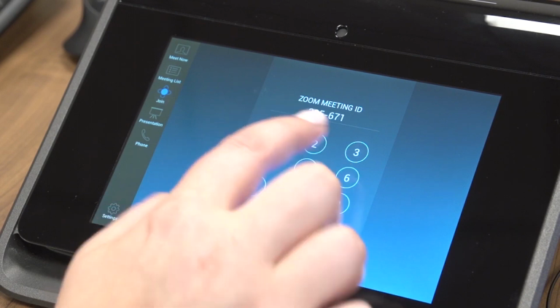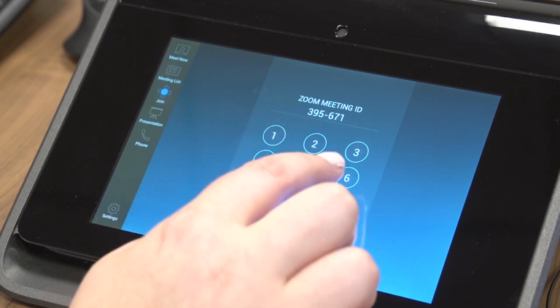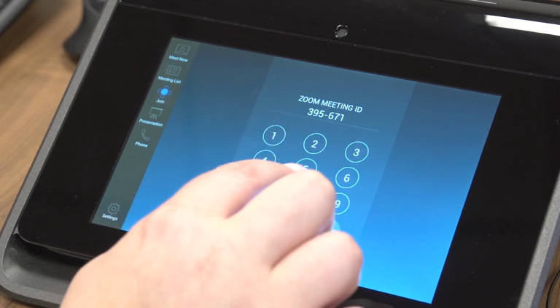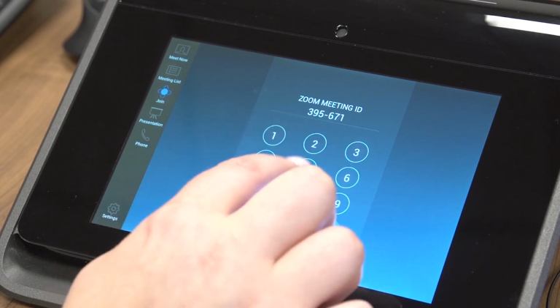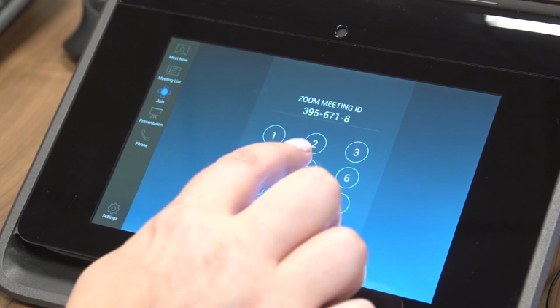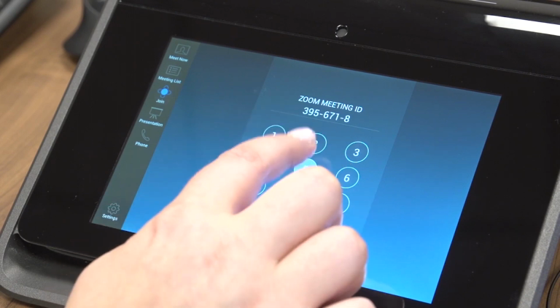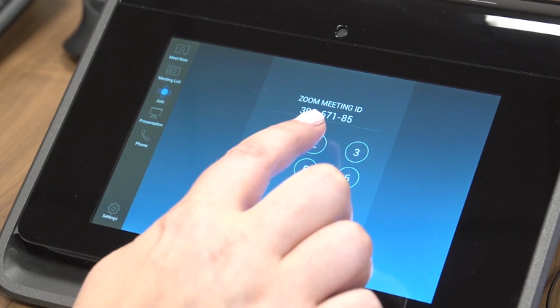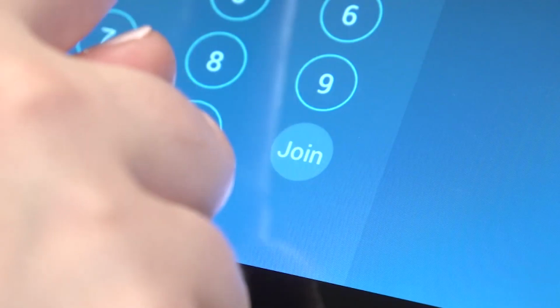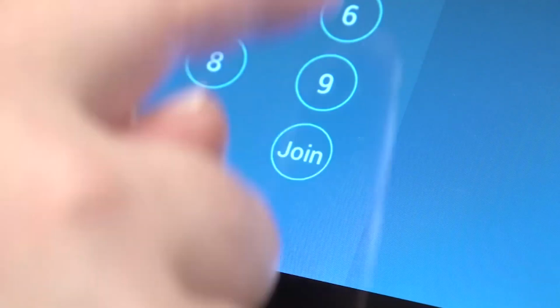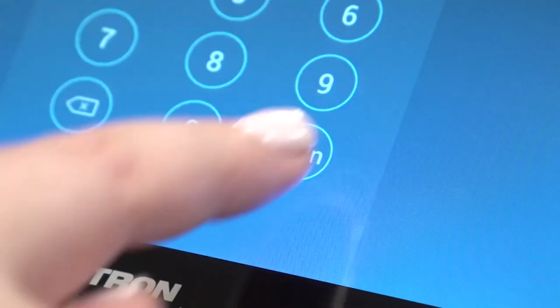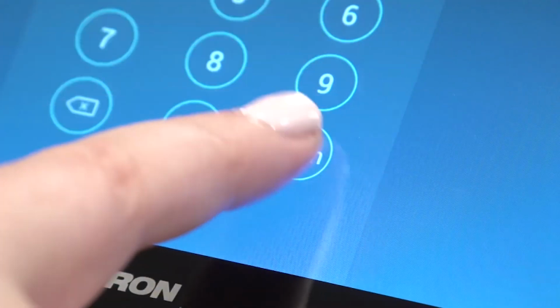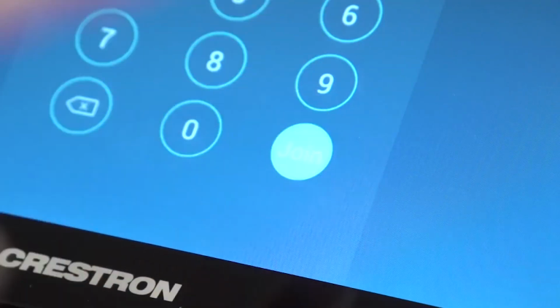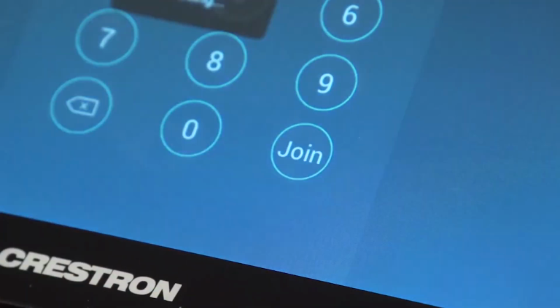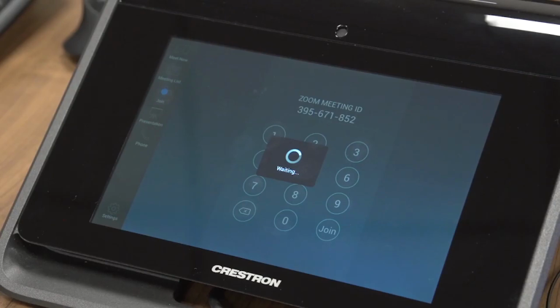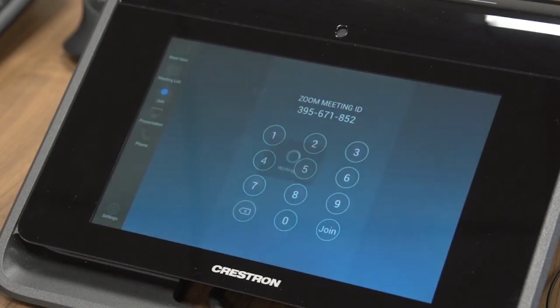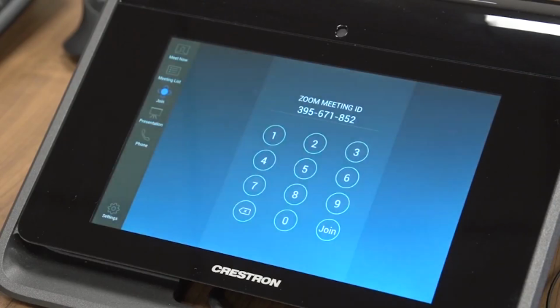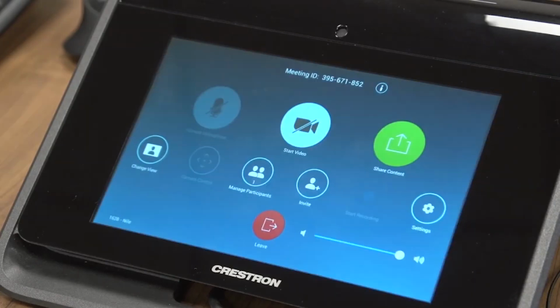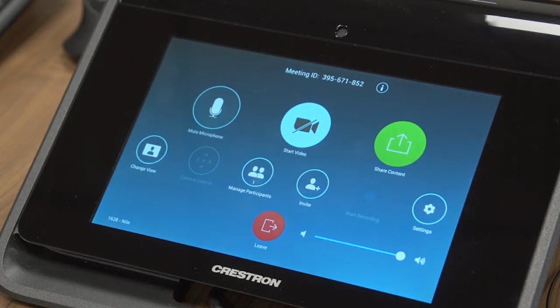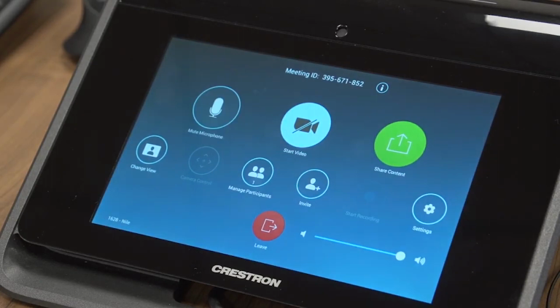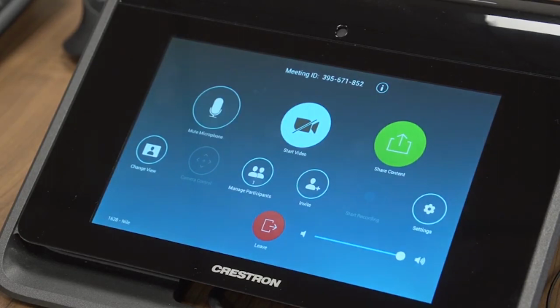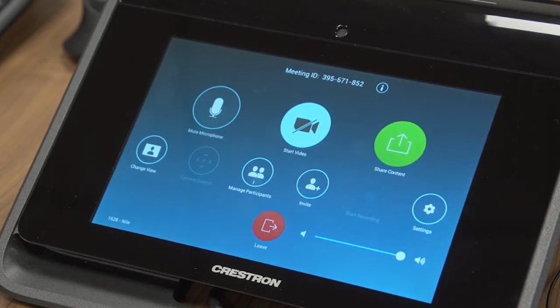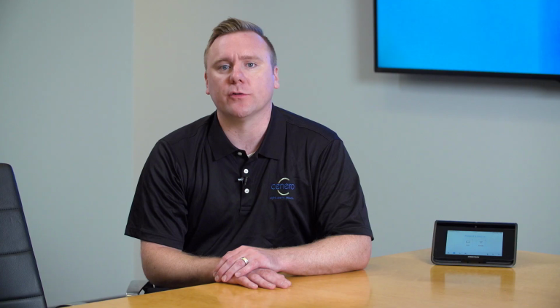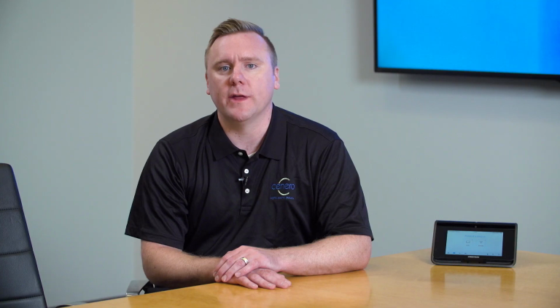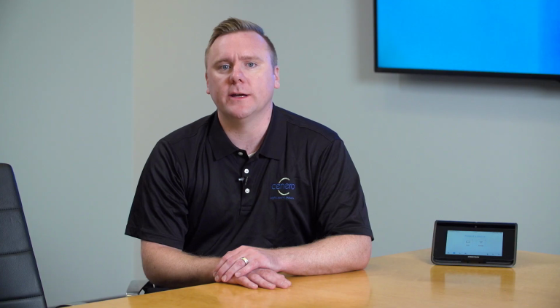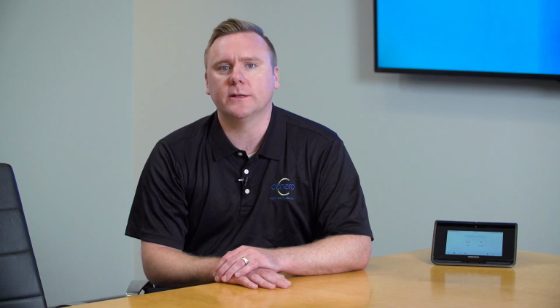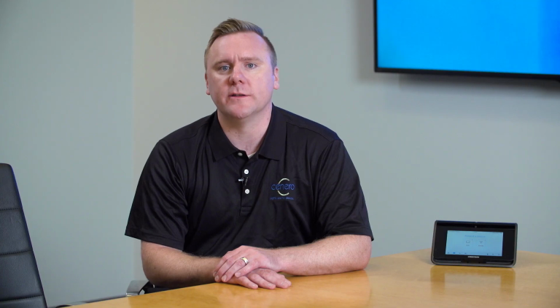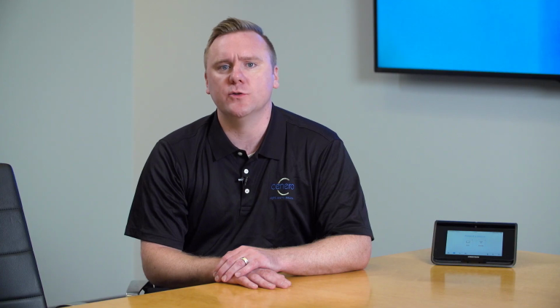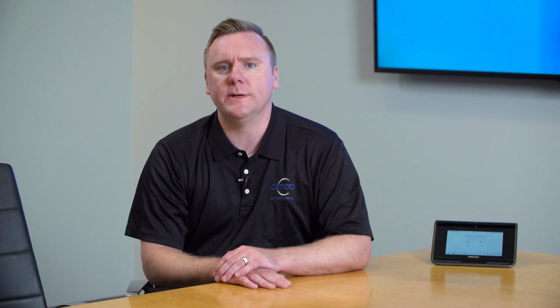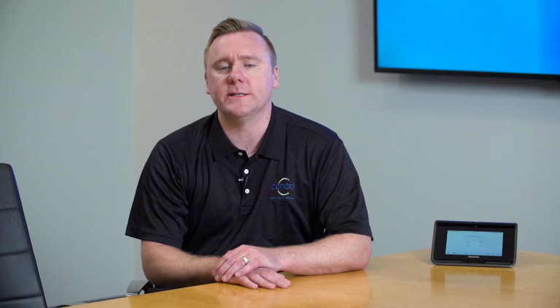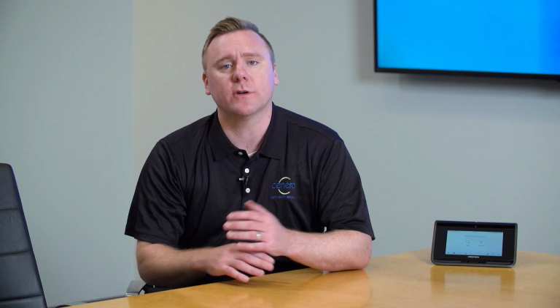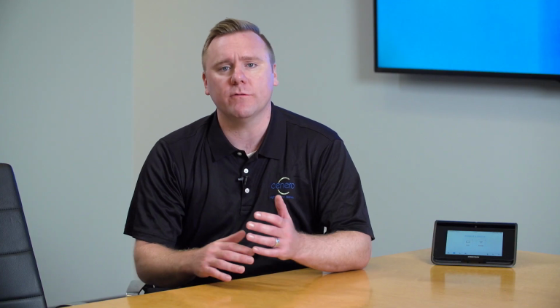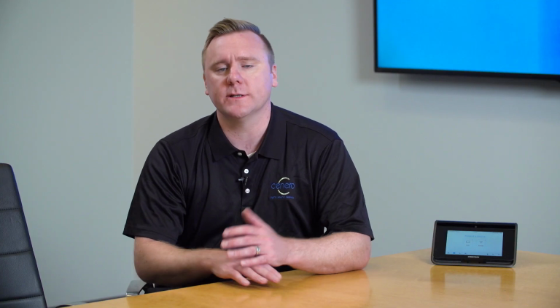When in Zoom mode, the Mercury launches the Zoom app, which can be connected to a PC. The microphone and speakers are then connected to the Zoom PC for conferencing.